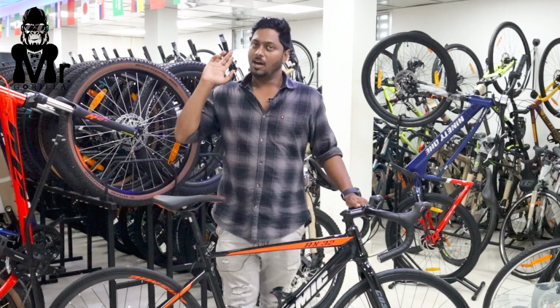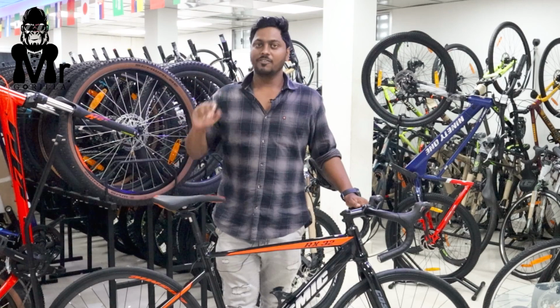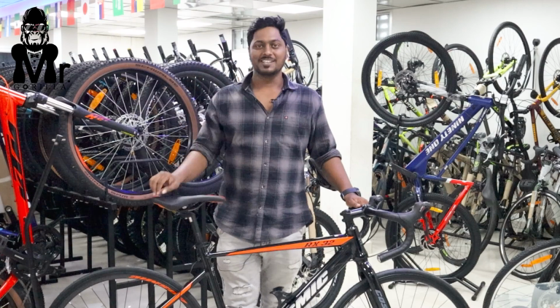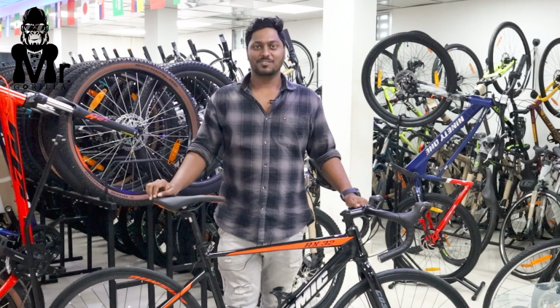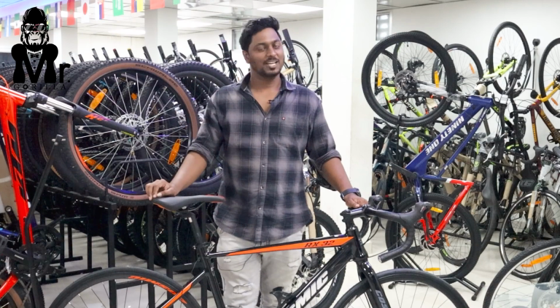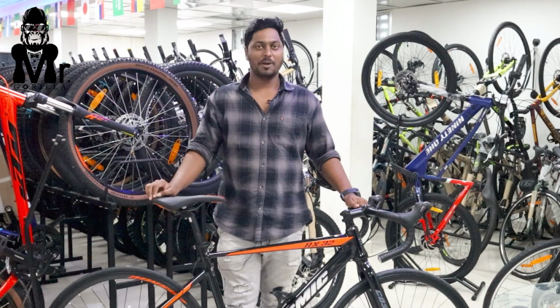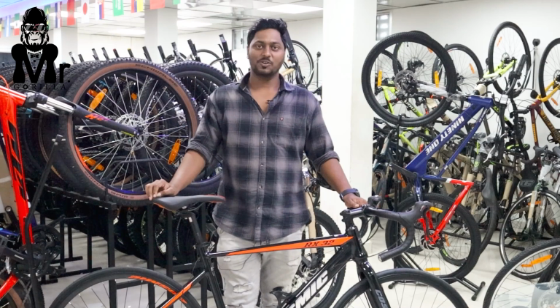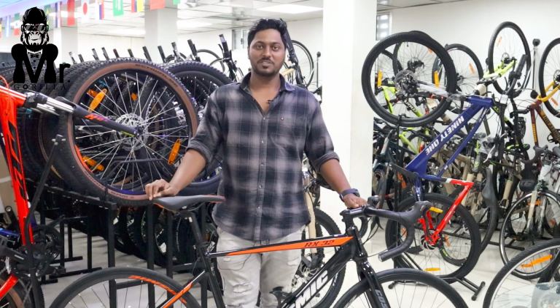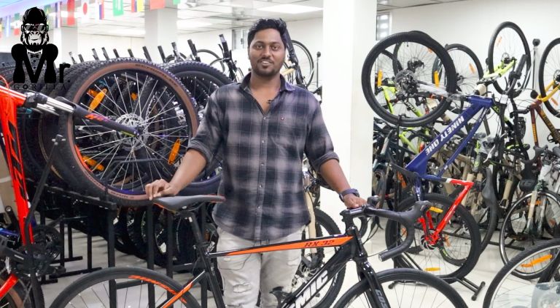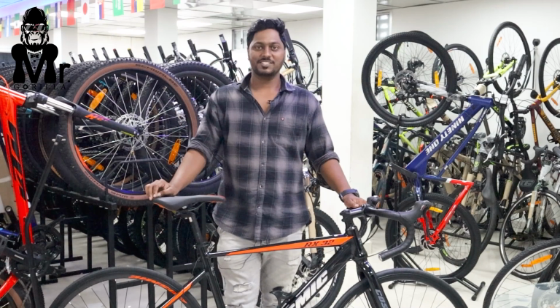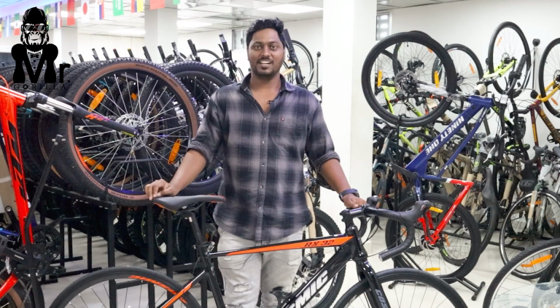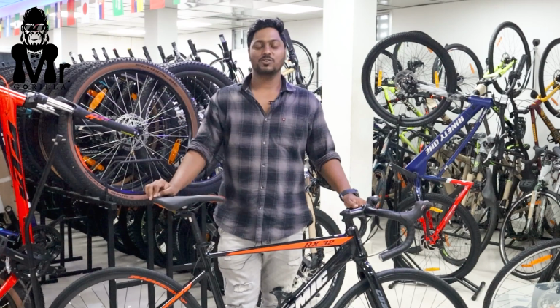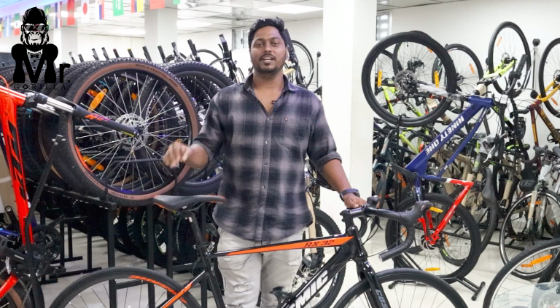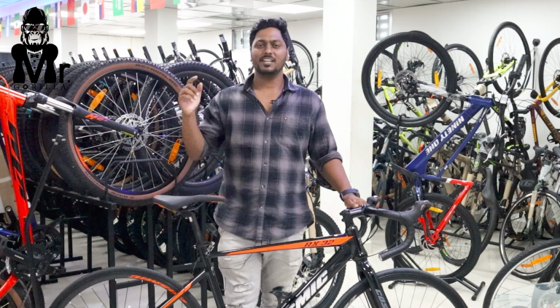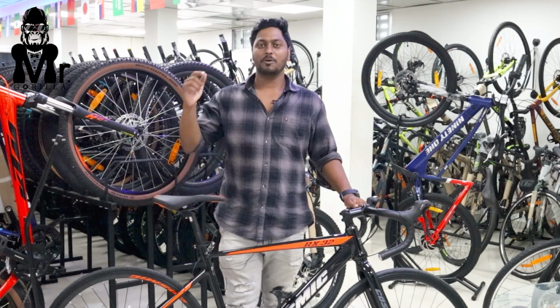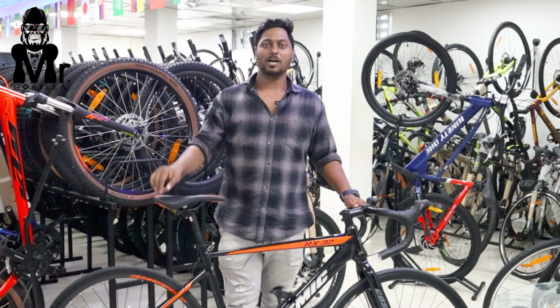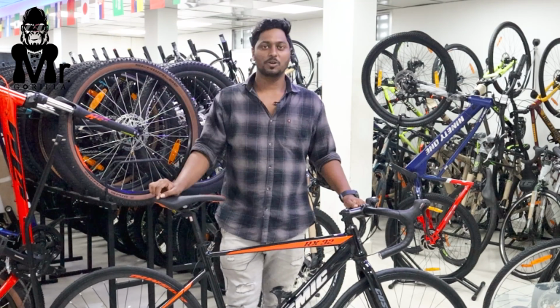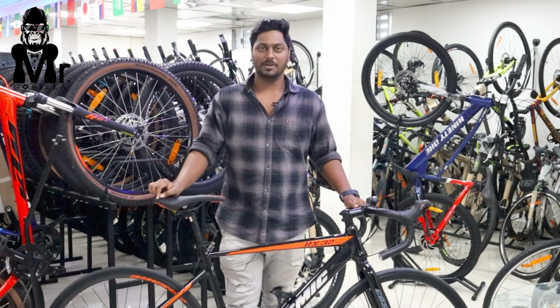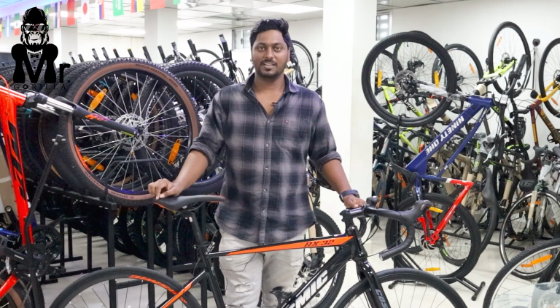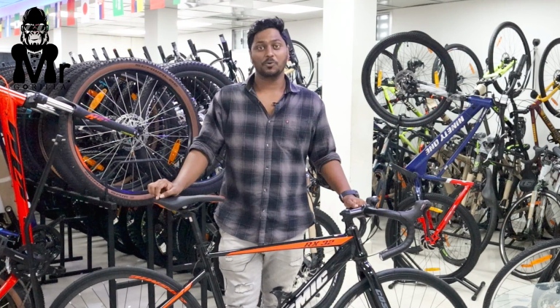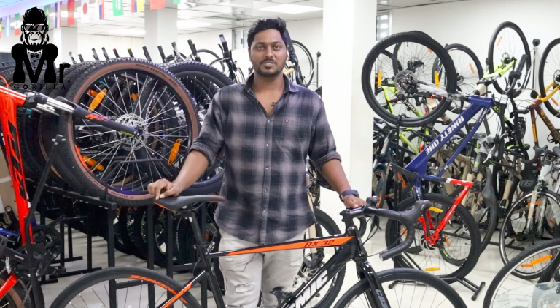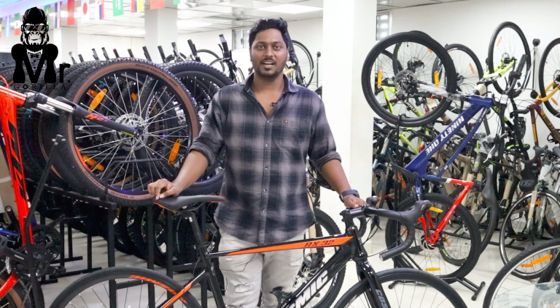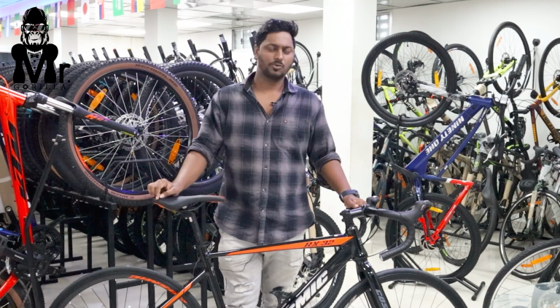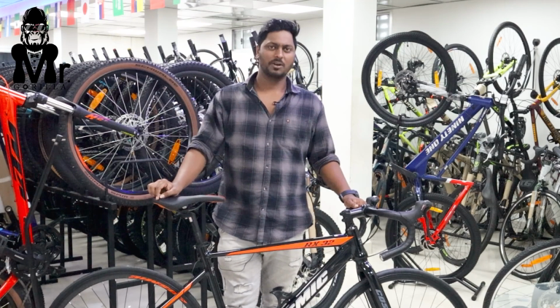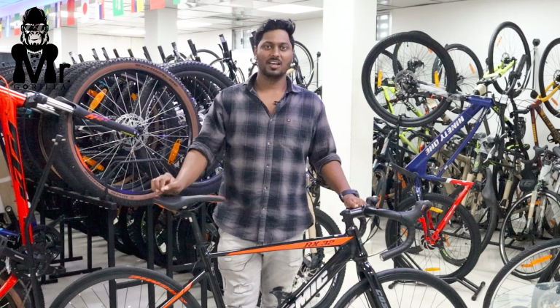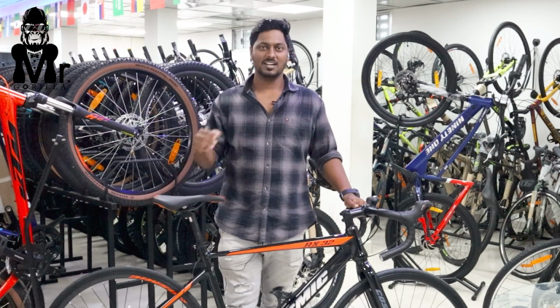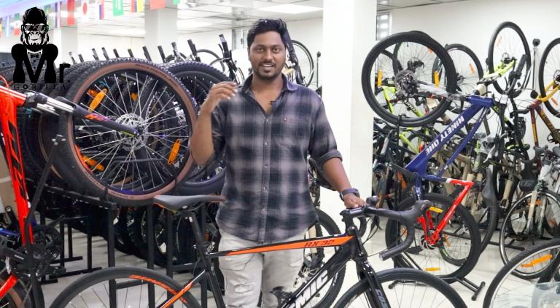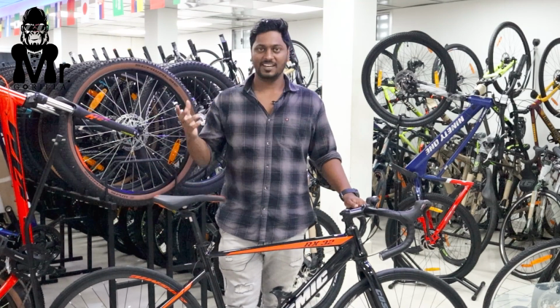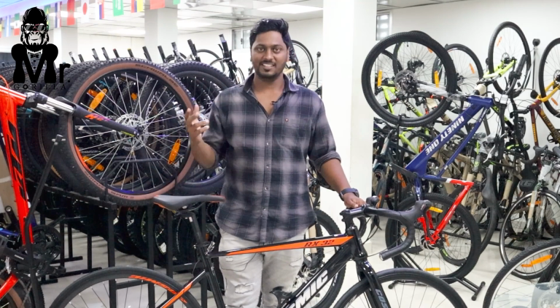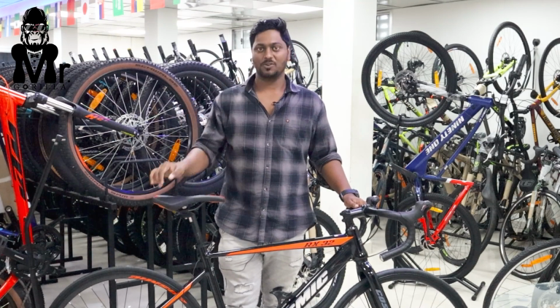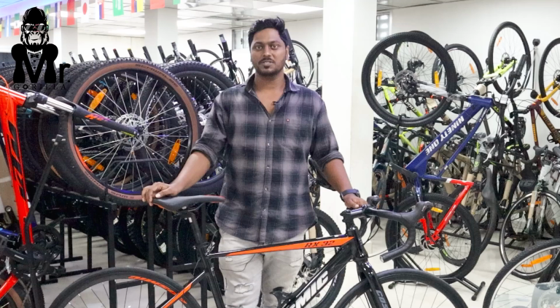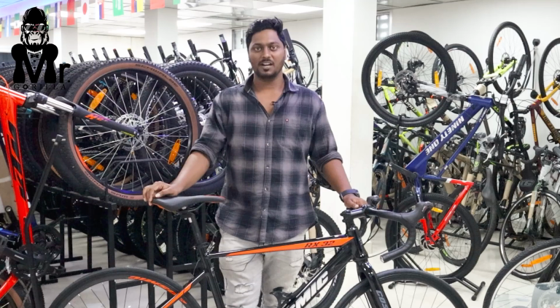Hello viewers, welcome back to Mr. Kula channel. We are going to review the road cycle.